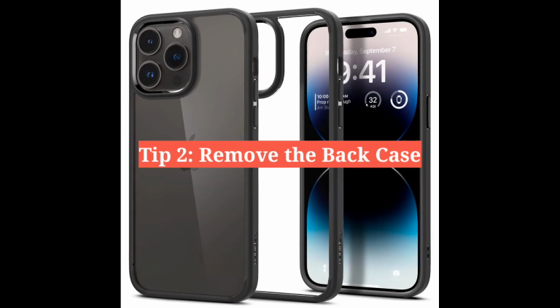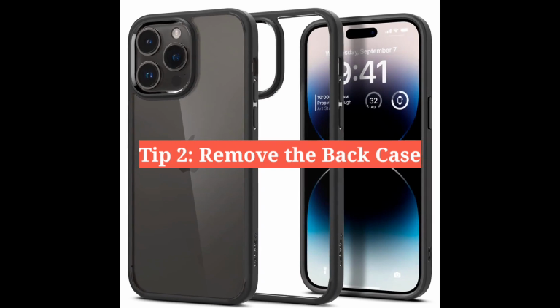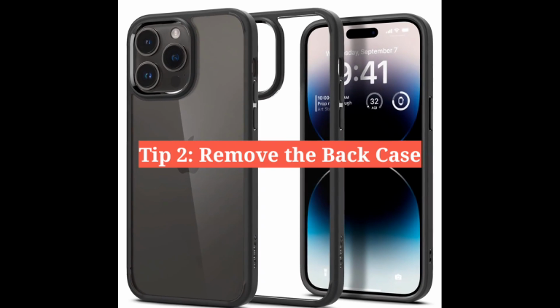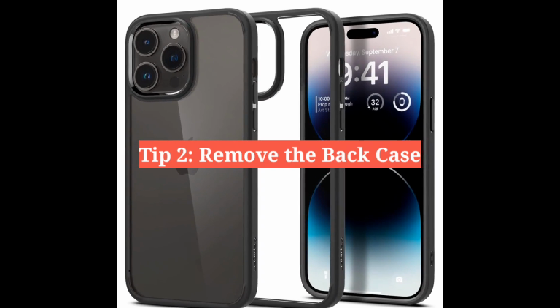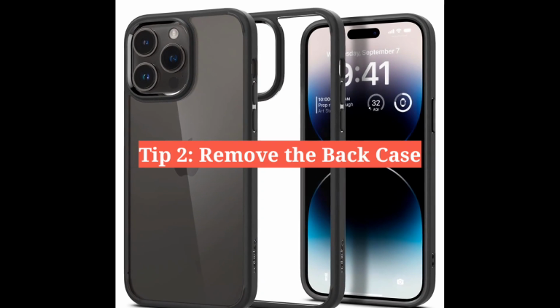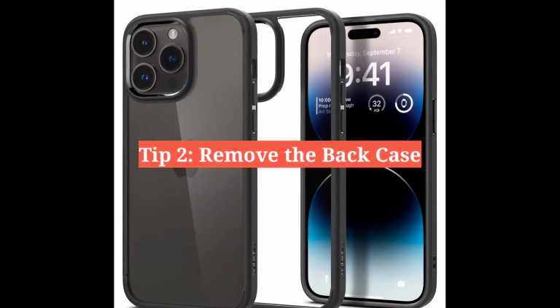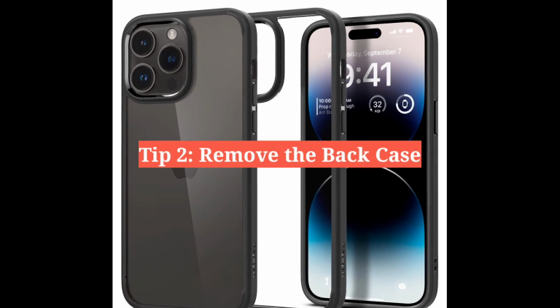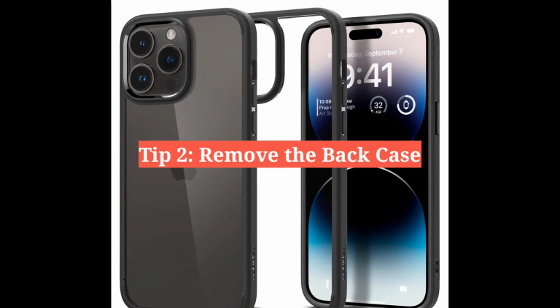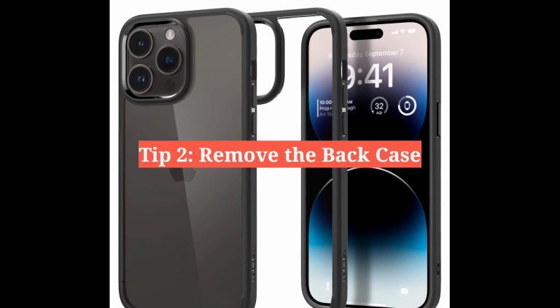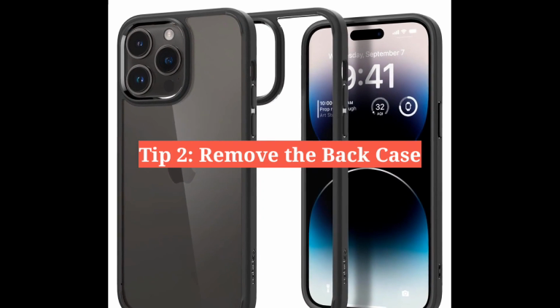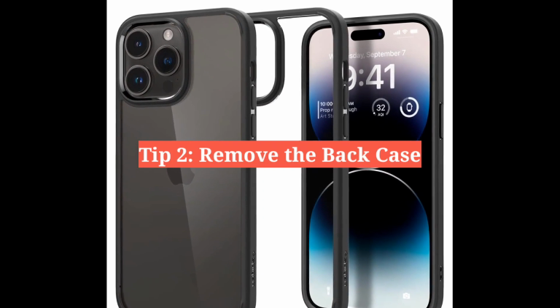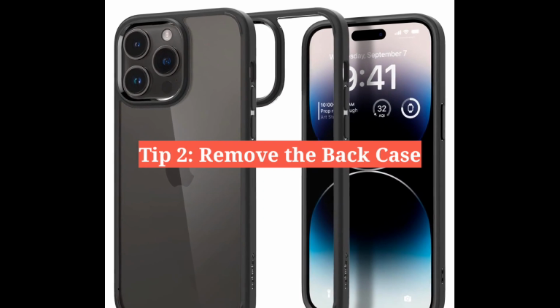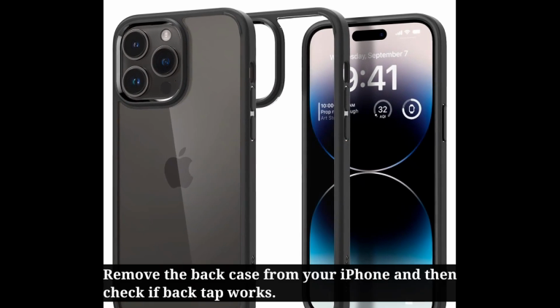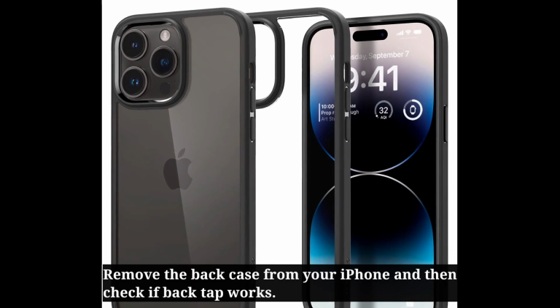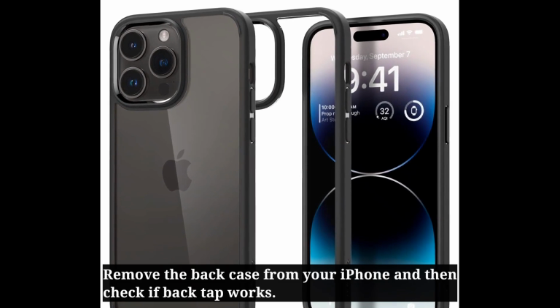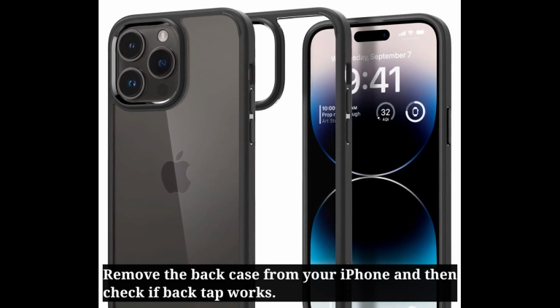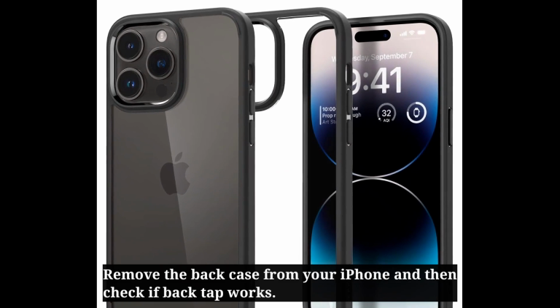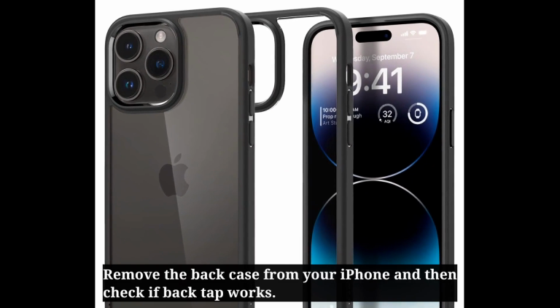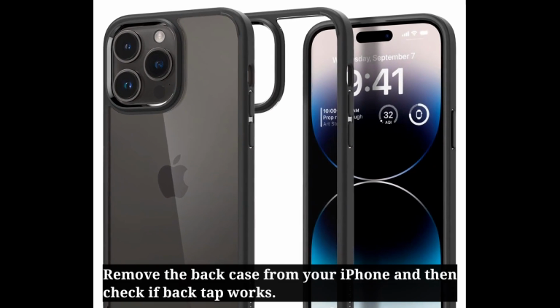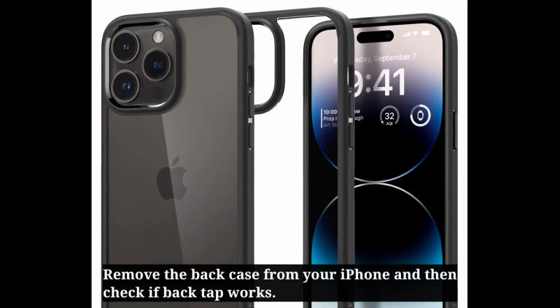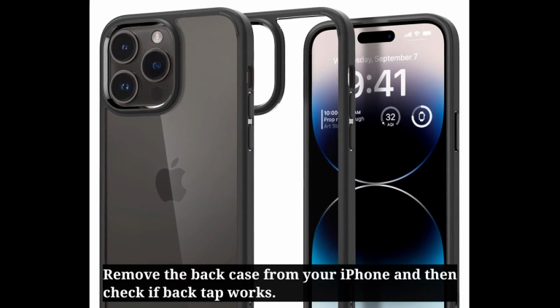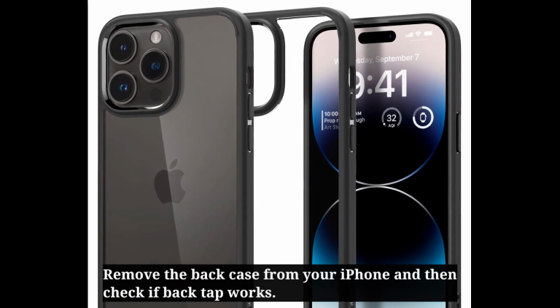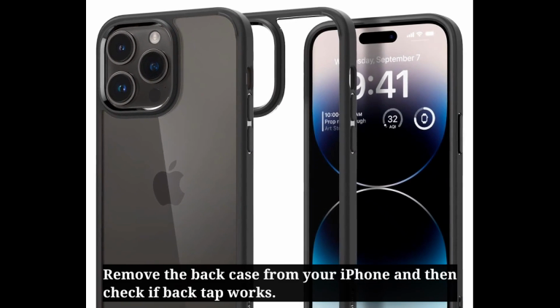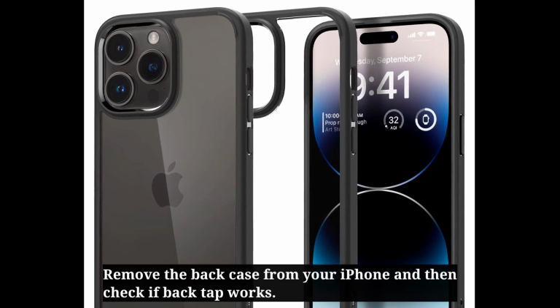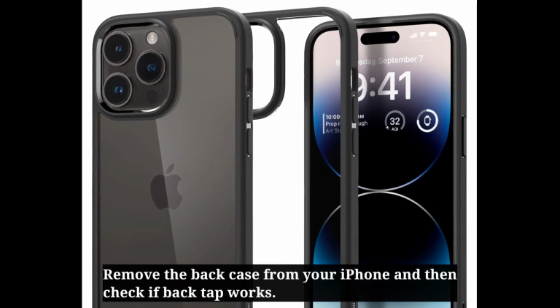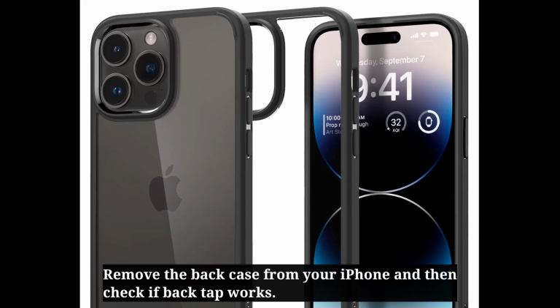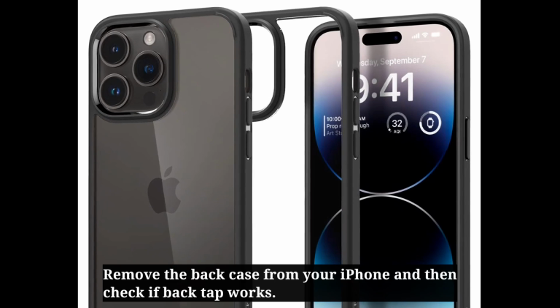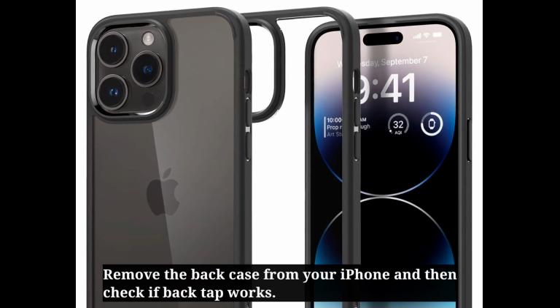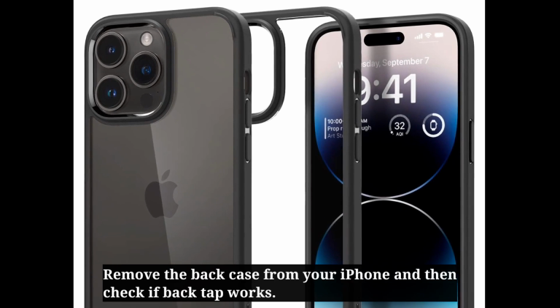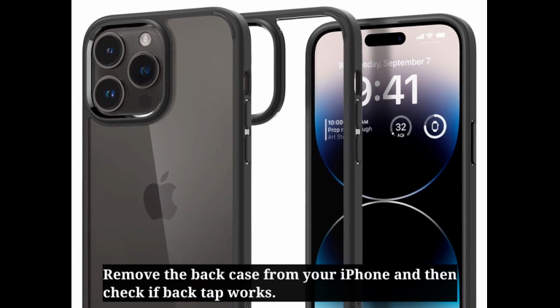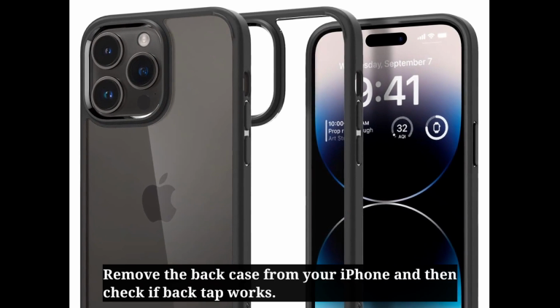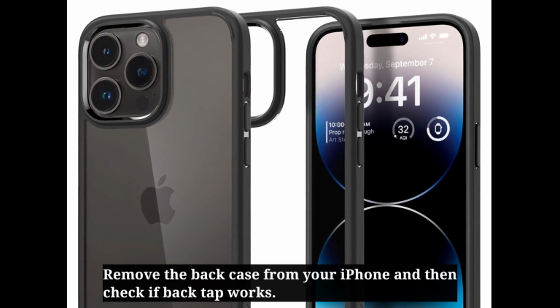Second tip is remove the back case. Remove the back case from your iPhone and then check if back tap works.